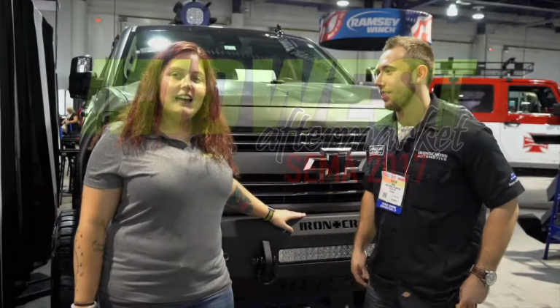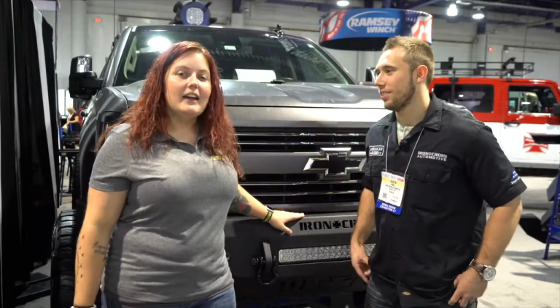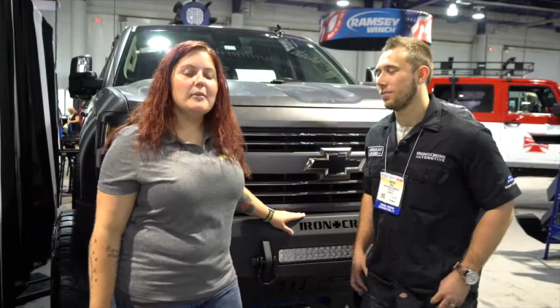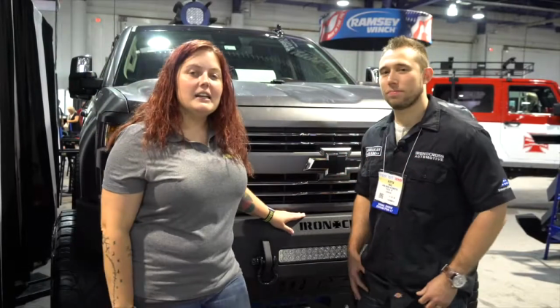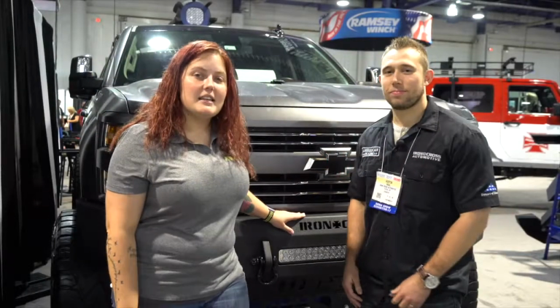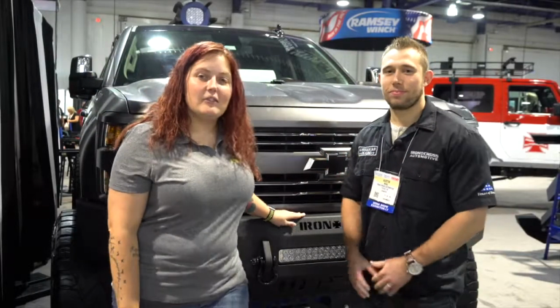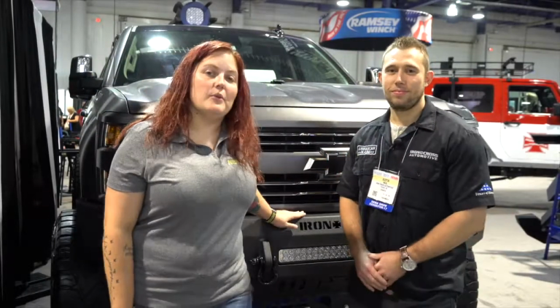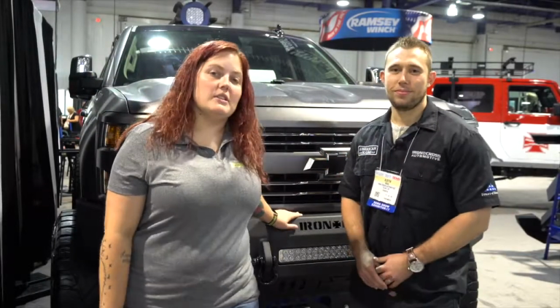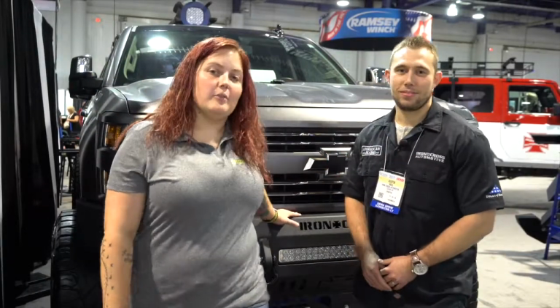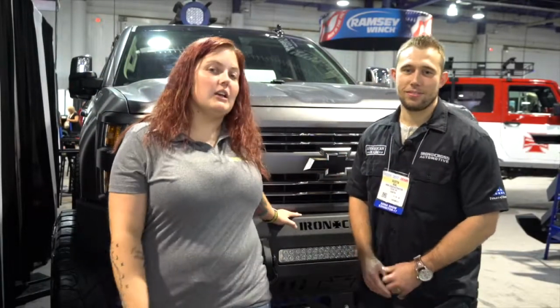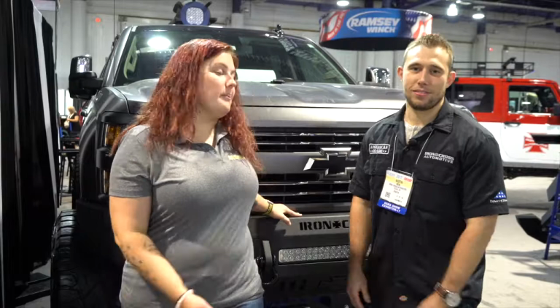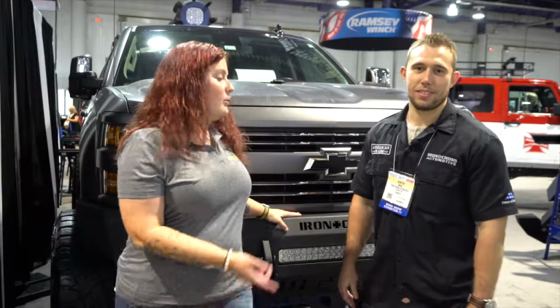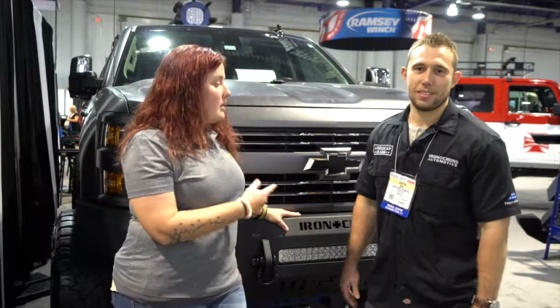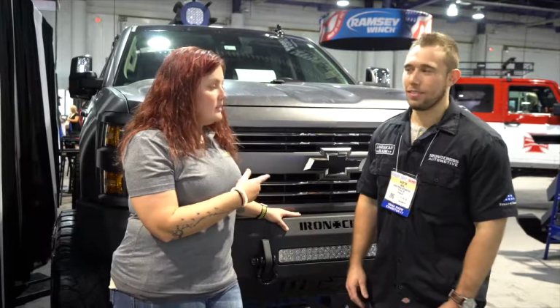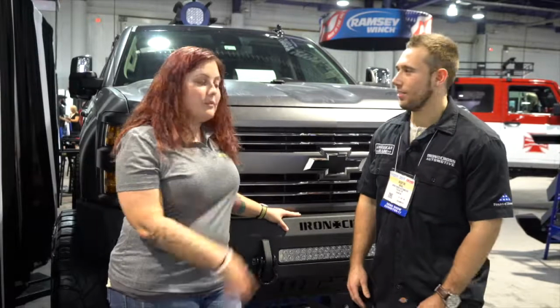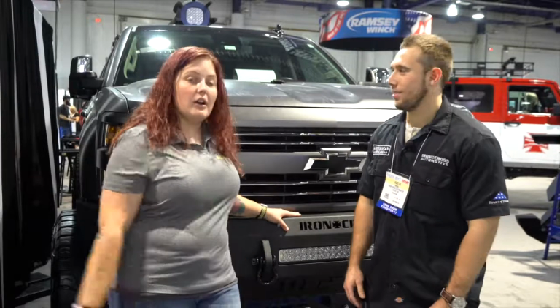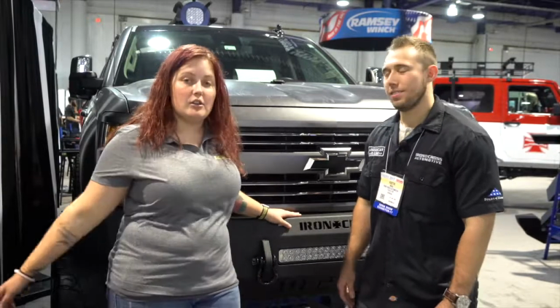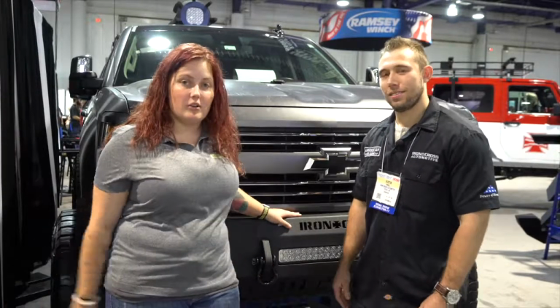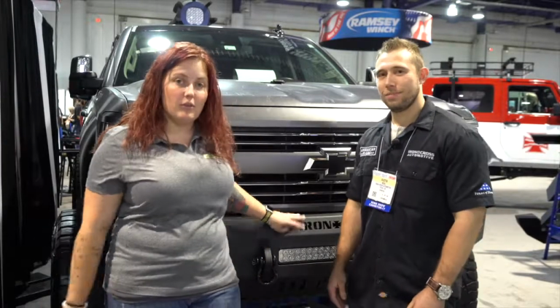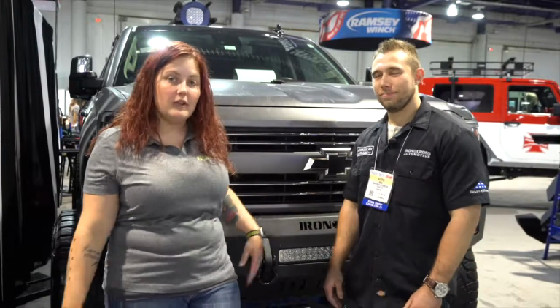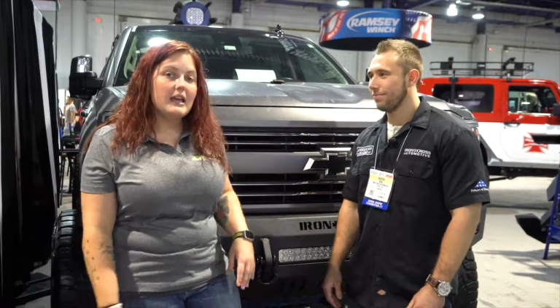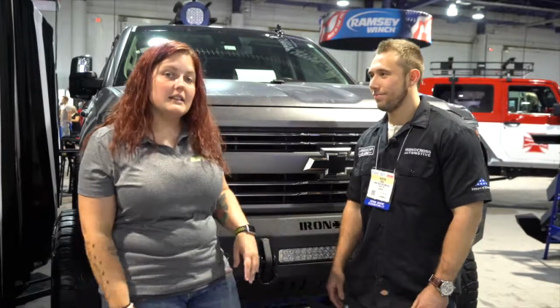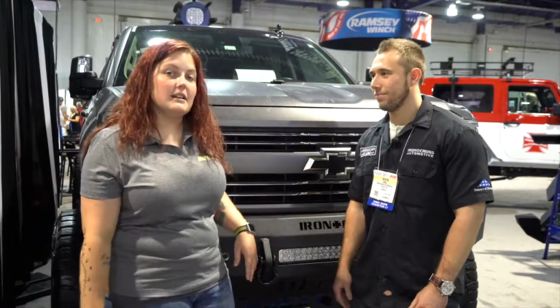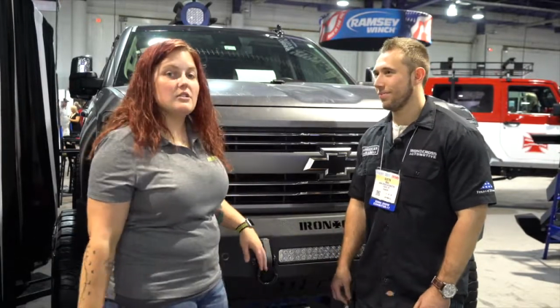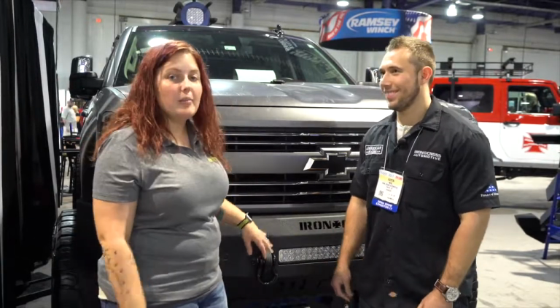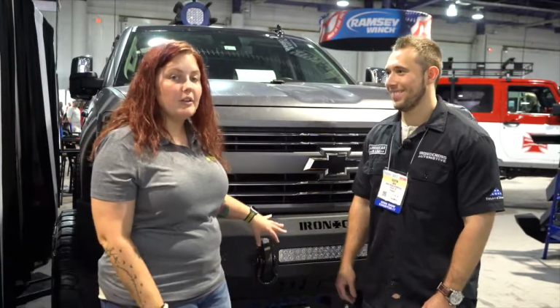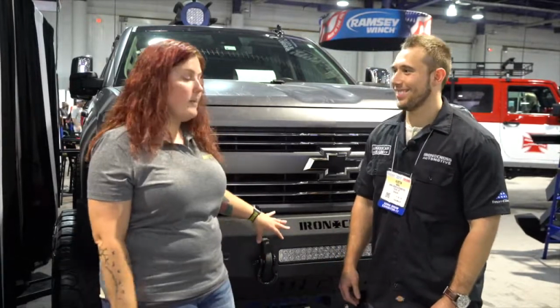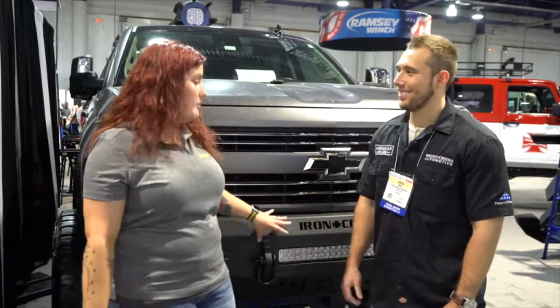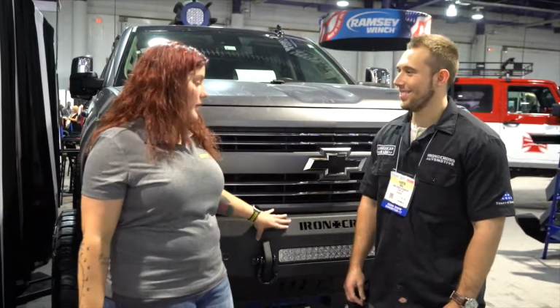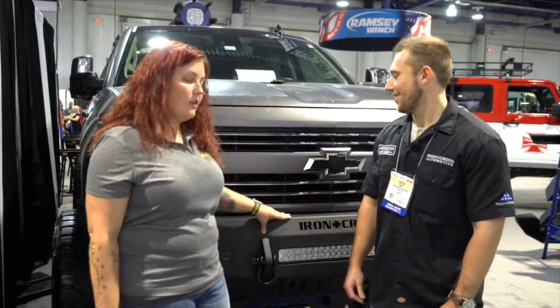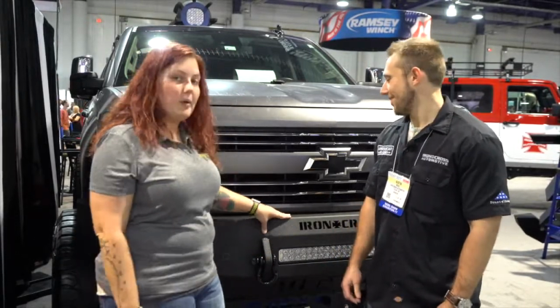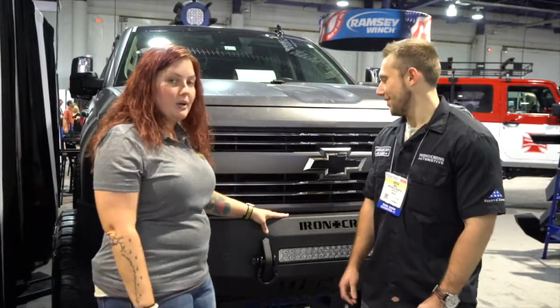Hey everybody, it's Heather from Midwest Aftermarket. I'm here with Austin from Iron Cross Automotive. He's going to tell us all about their matte black front bumper.